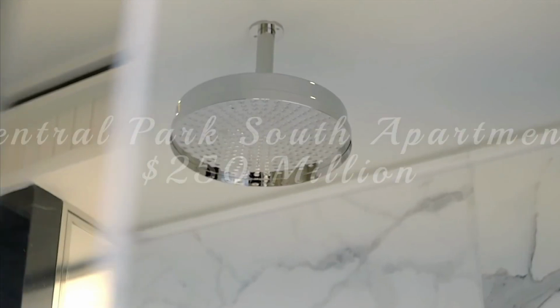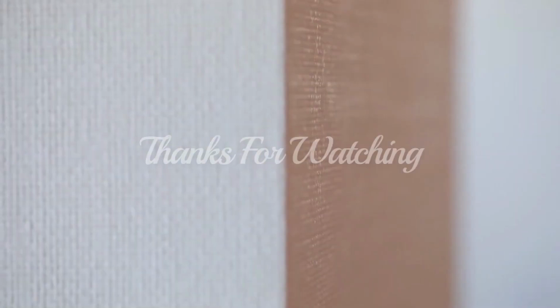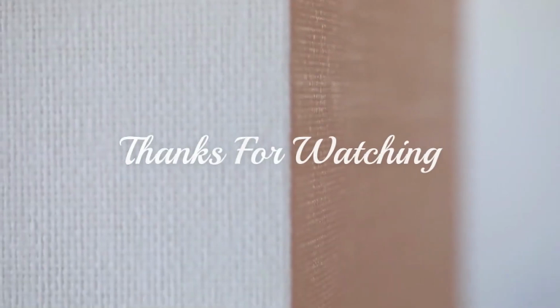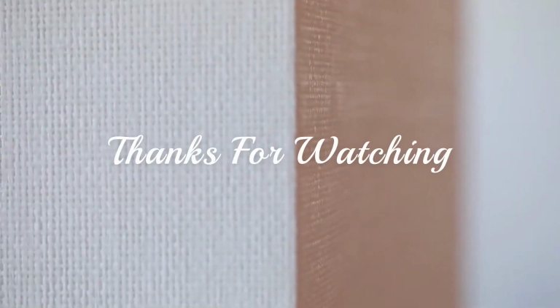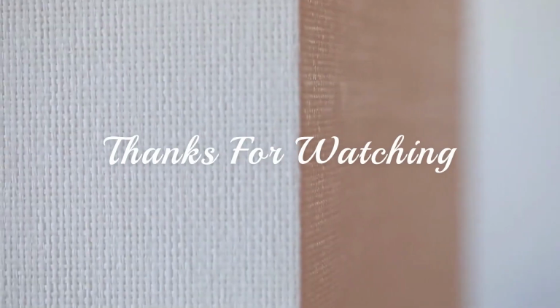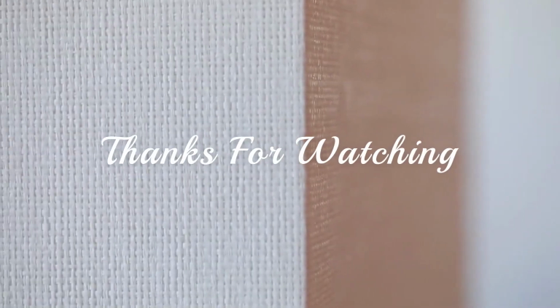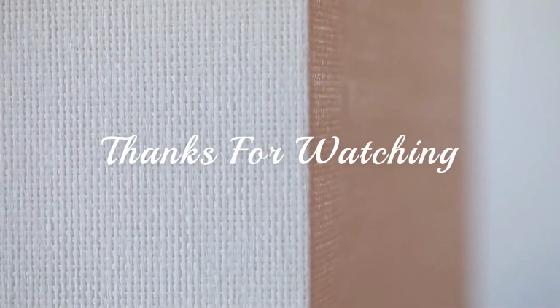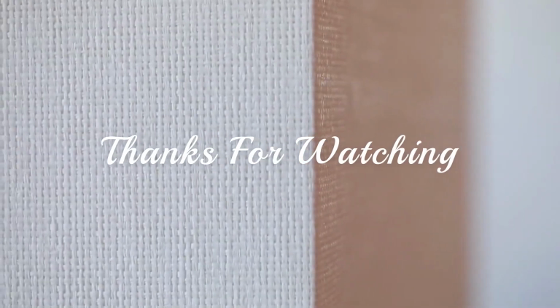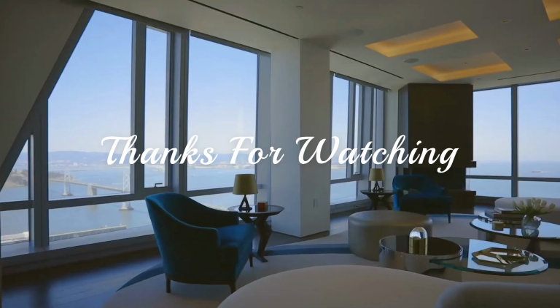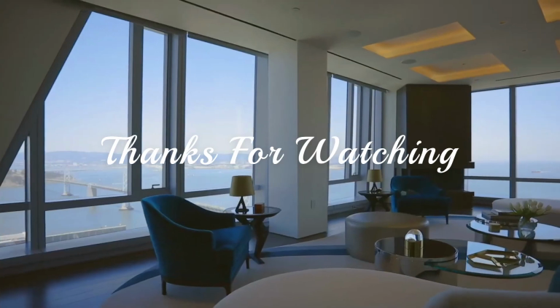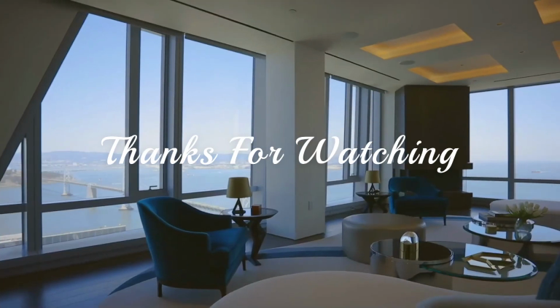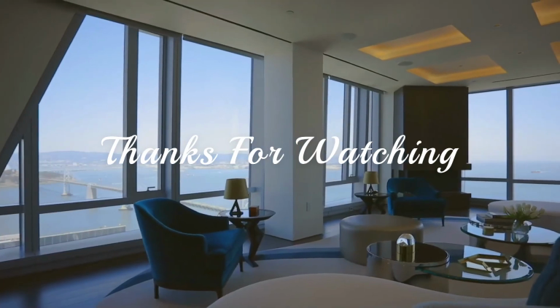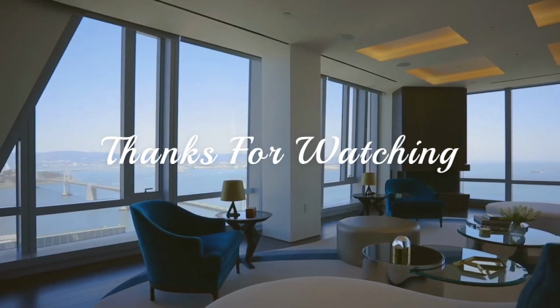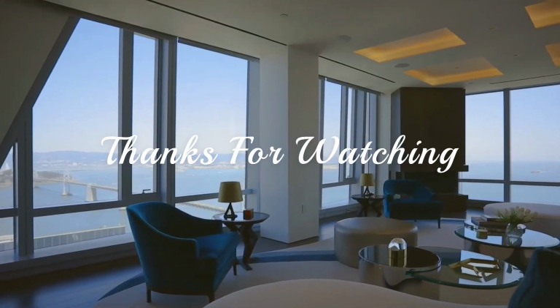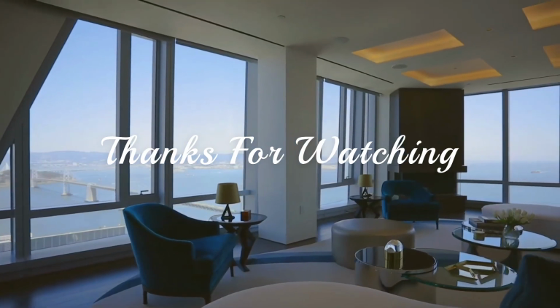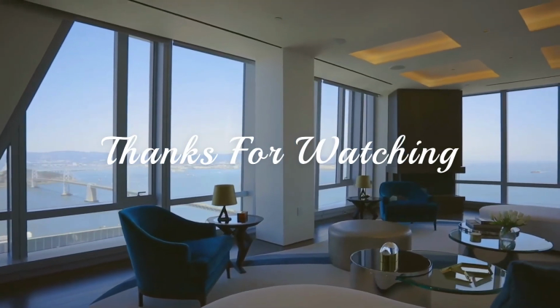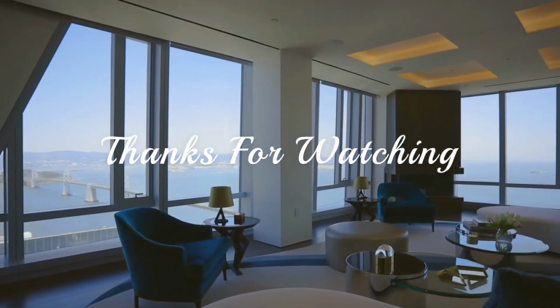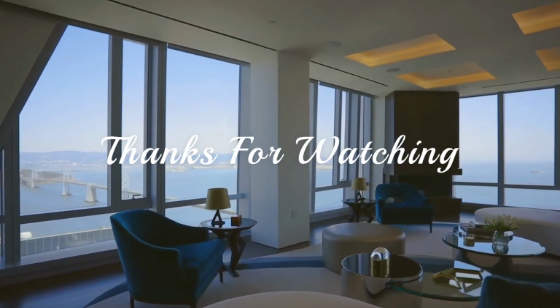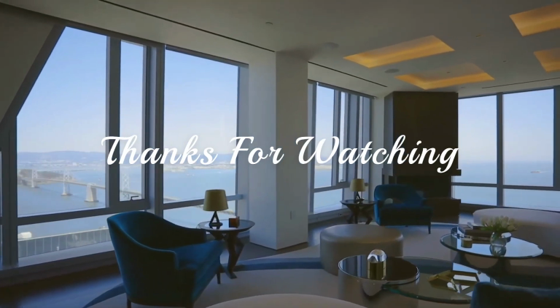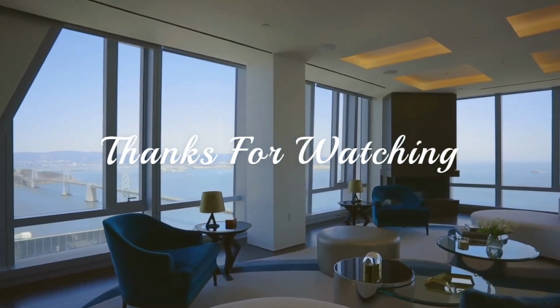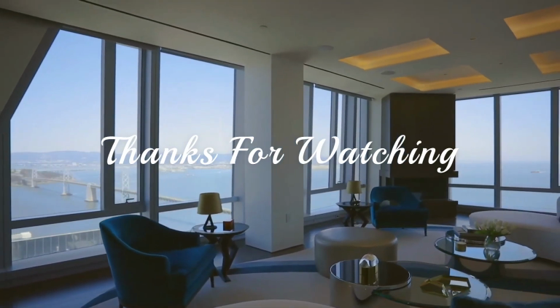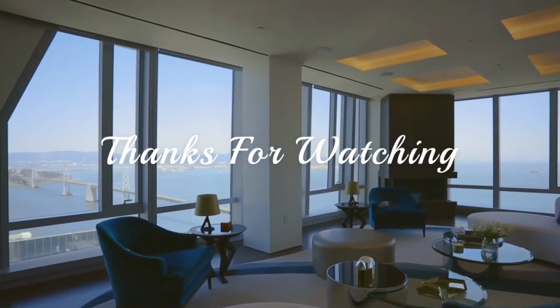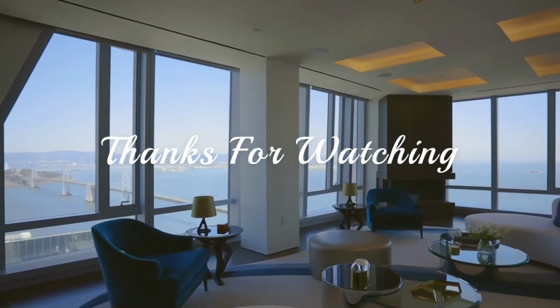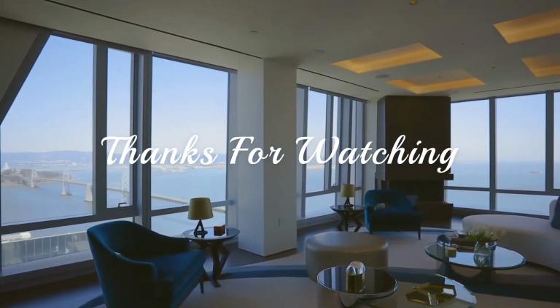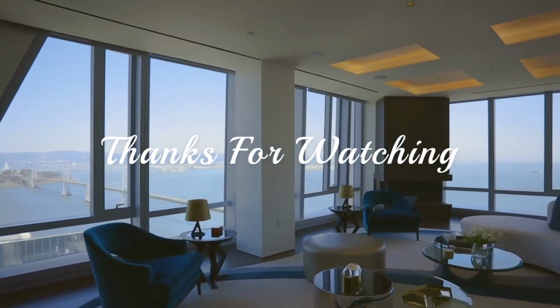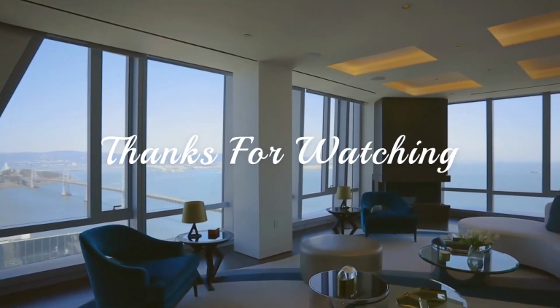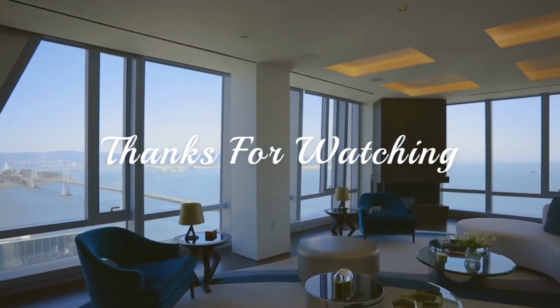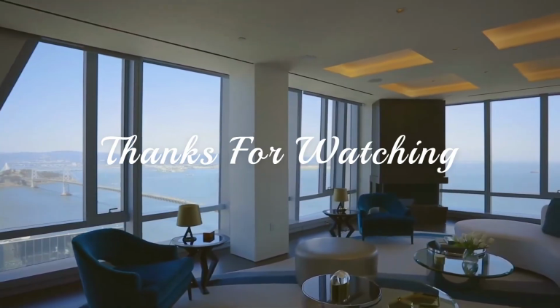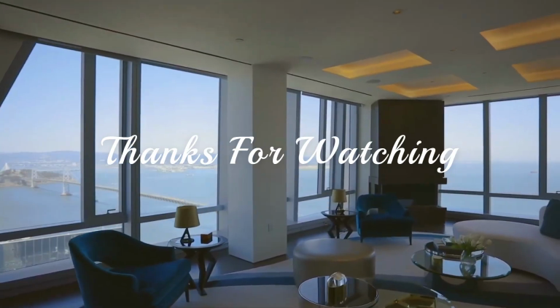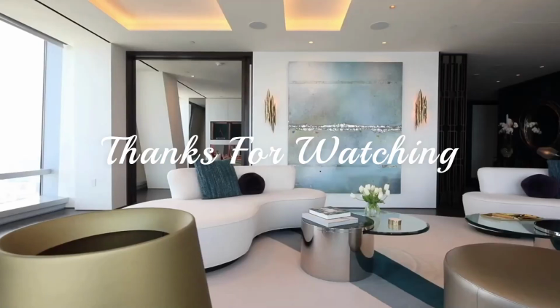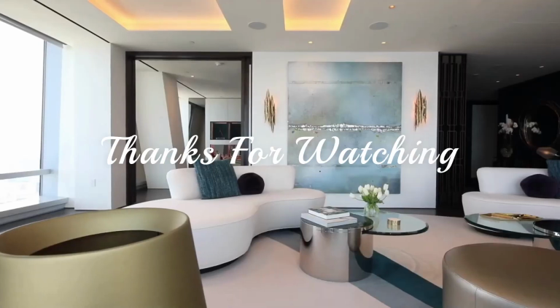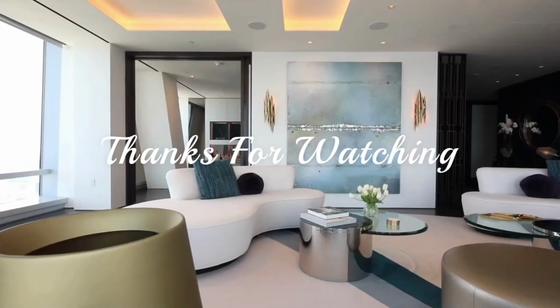If you made it to the end of this video, please comment down below and I will shout you out in the next video. Thank you.